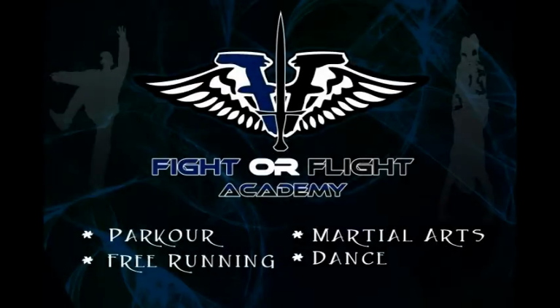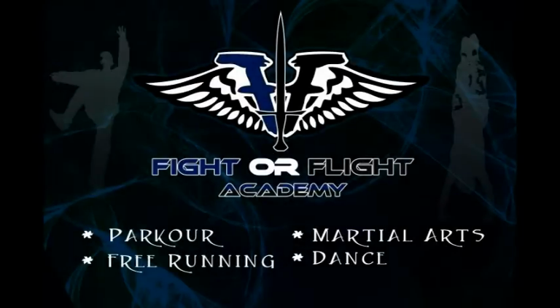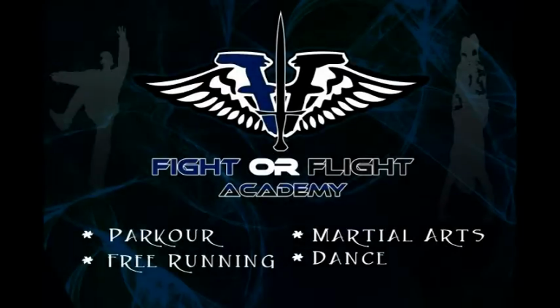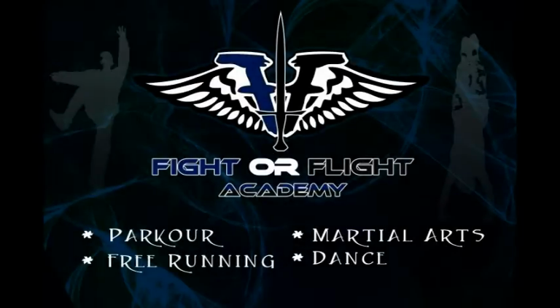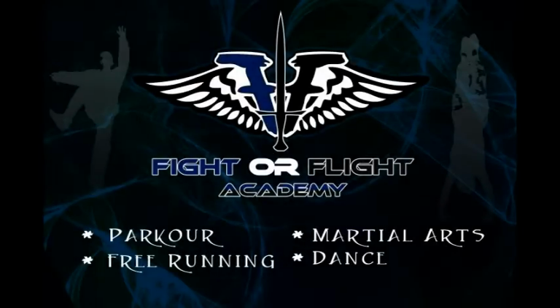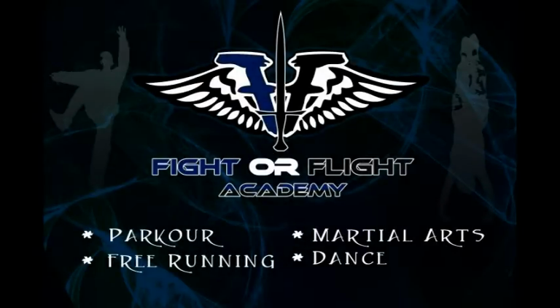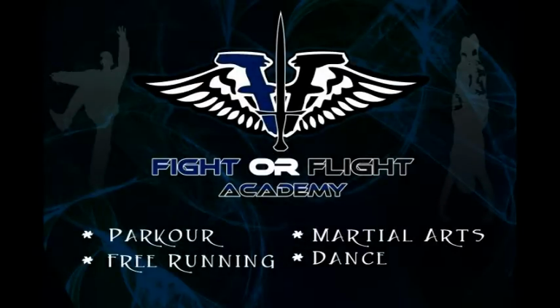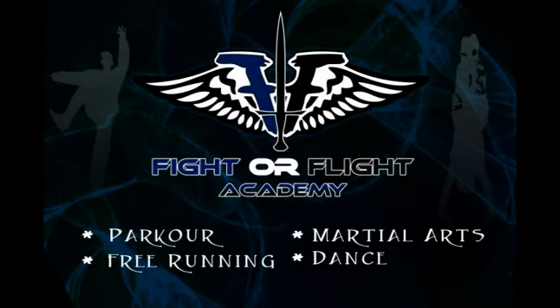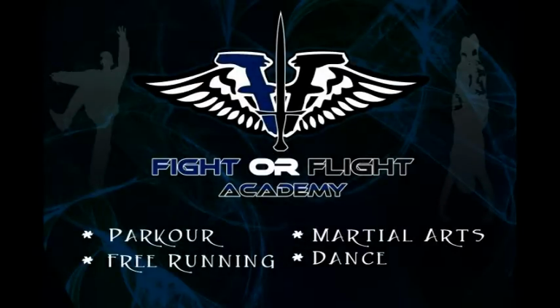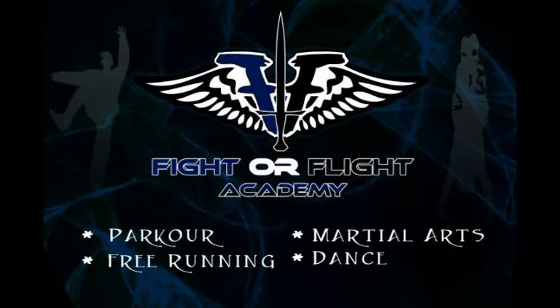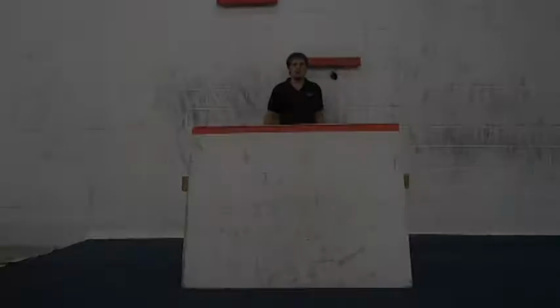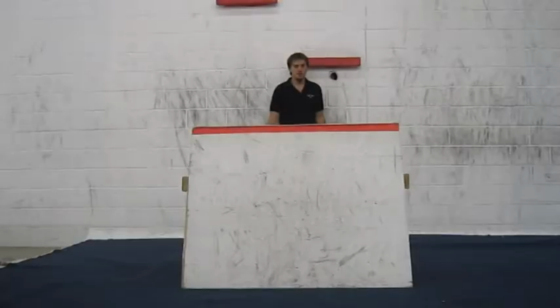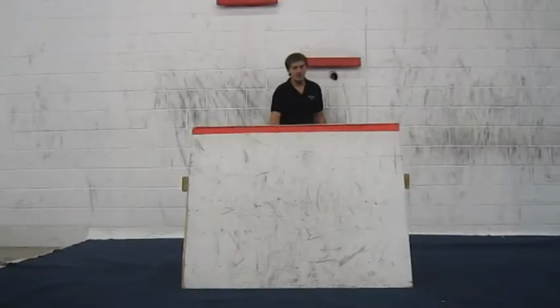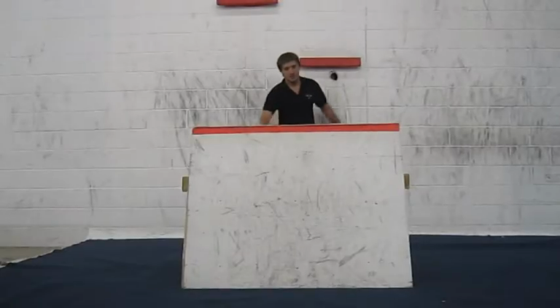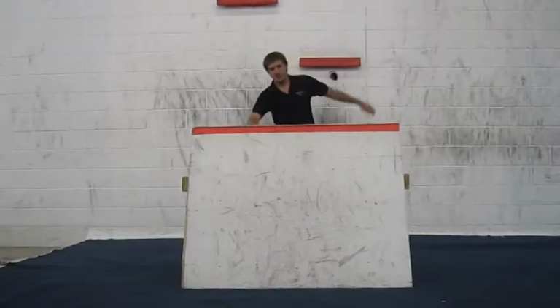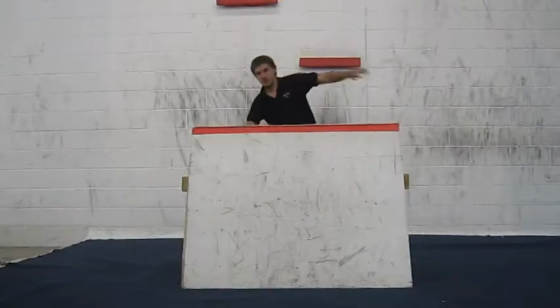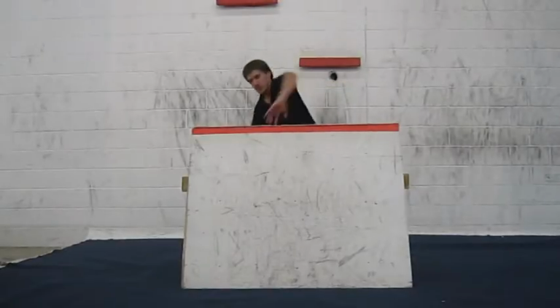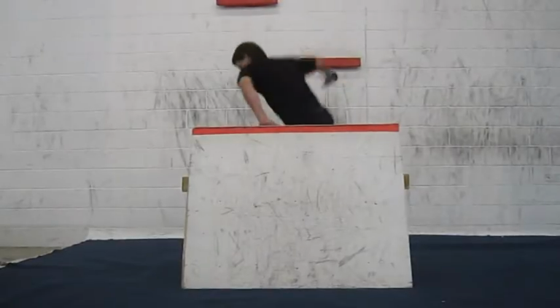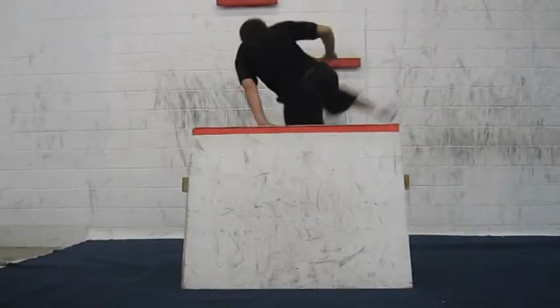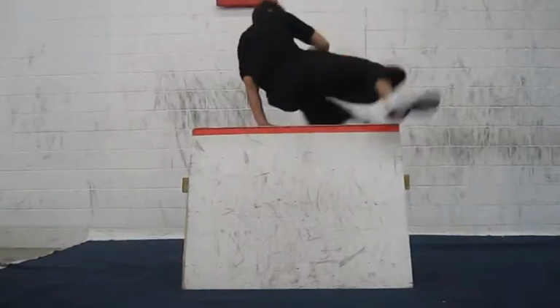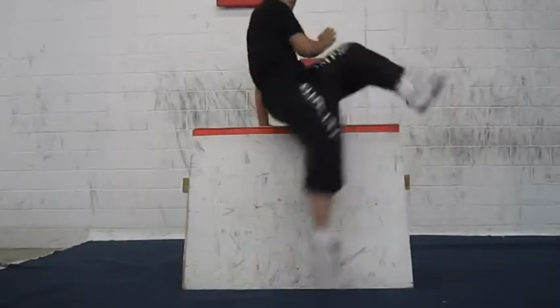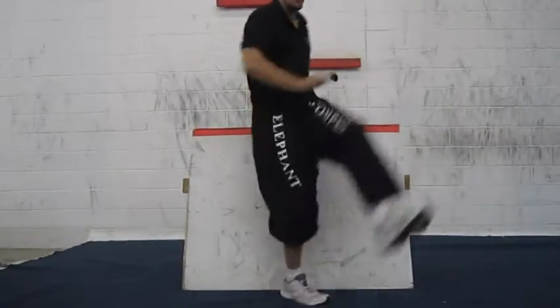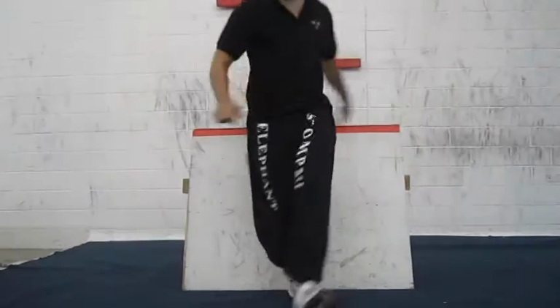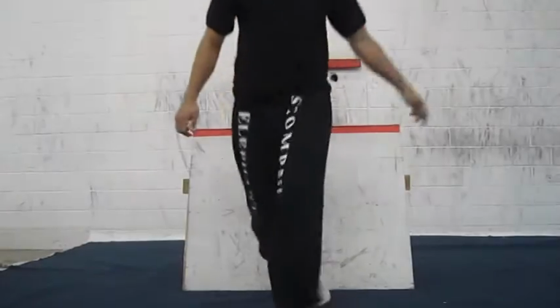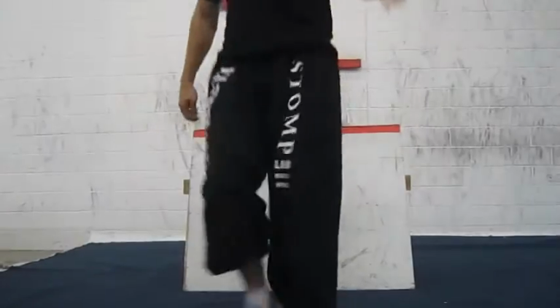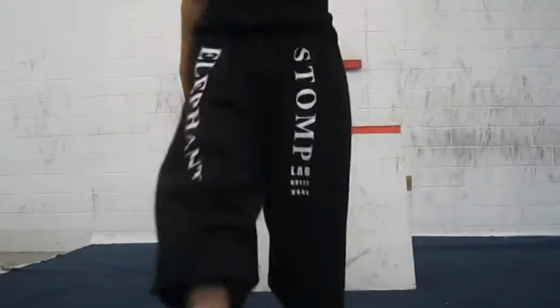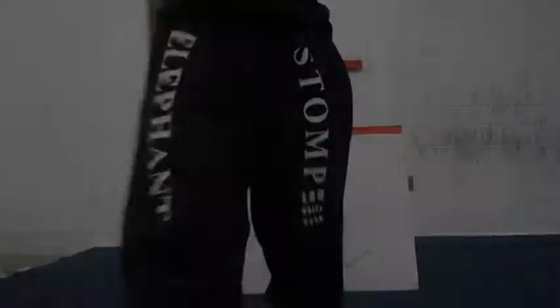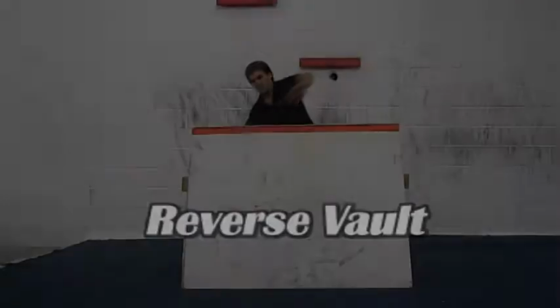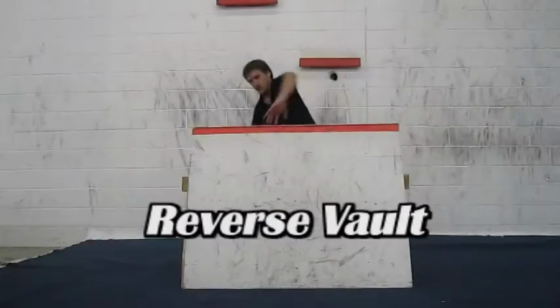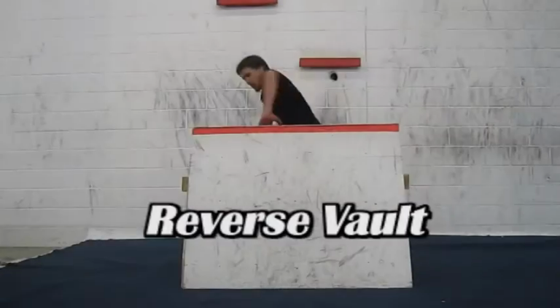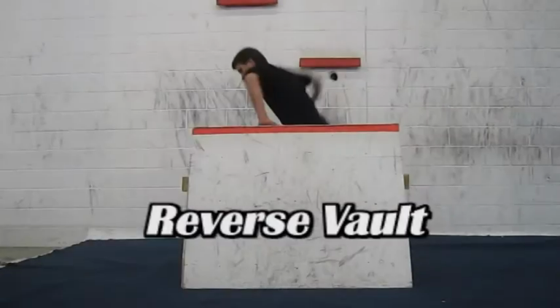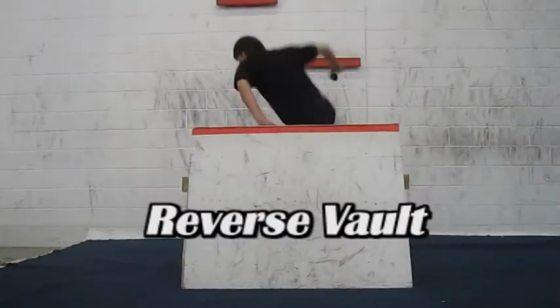Welcome to Fight or Flight Academy's basic tutorials. In this video, we're going to explain the reverse vault.